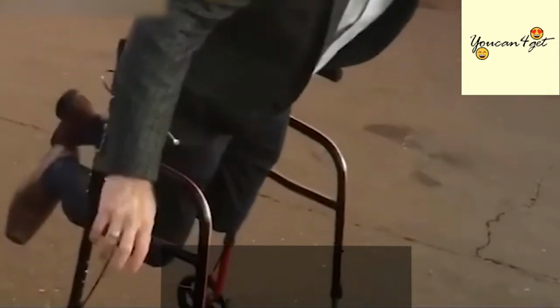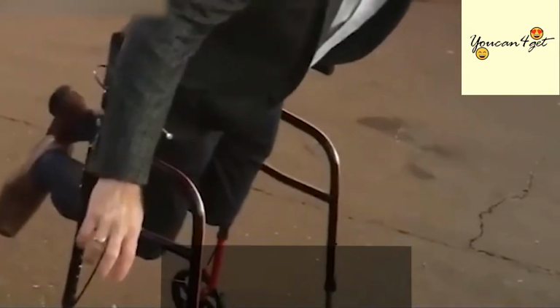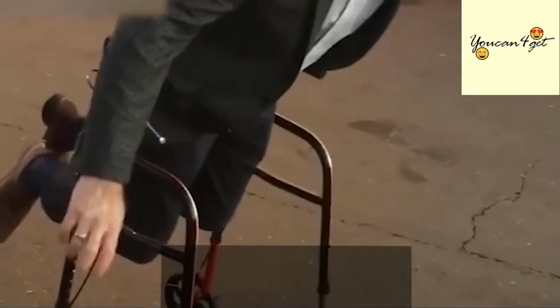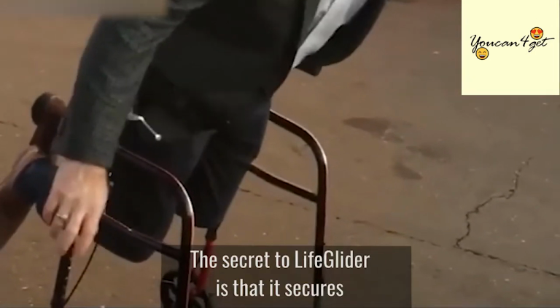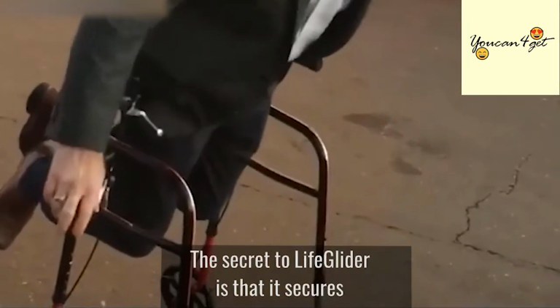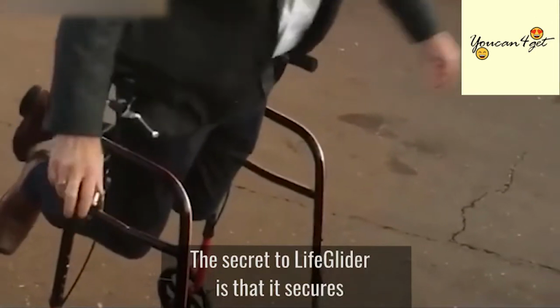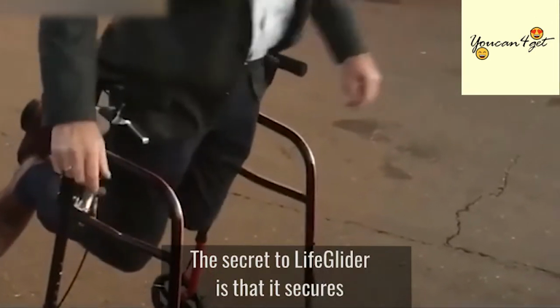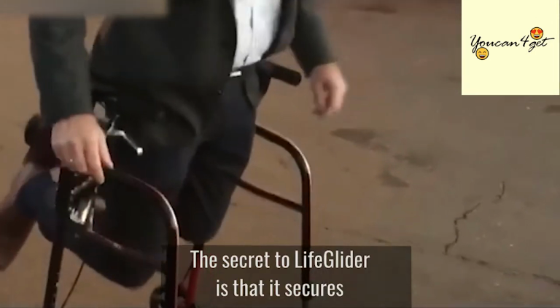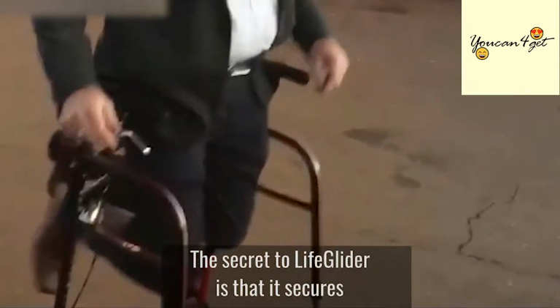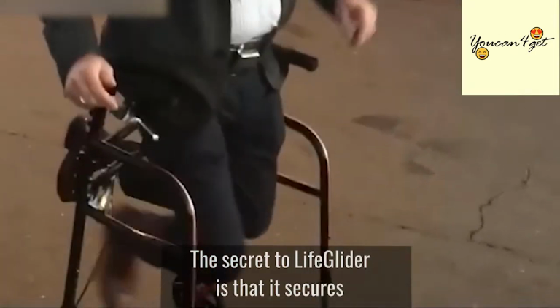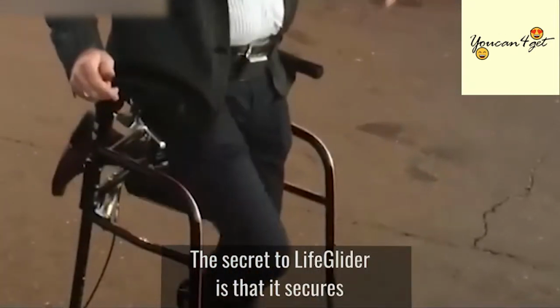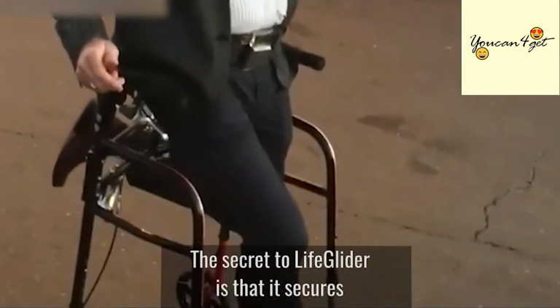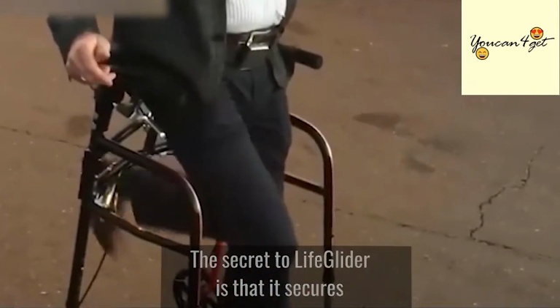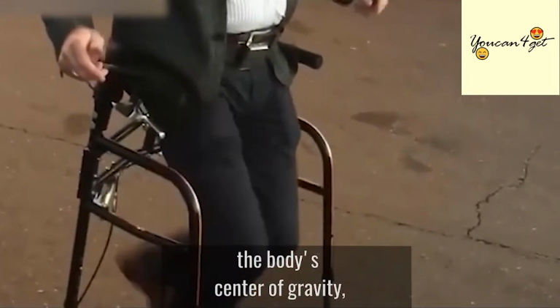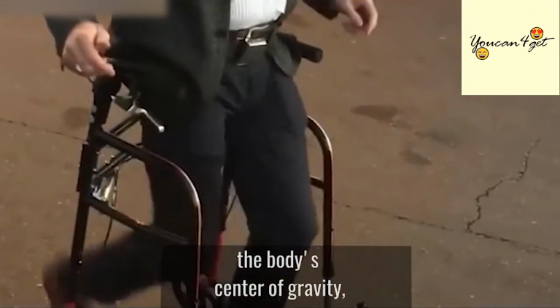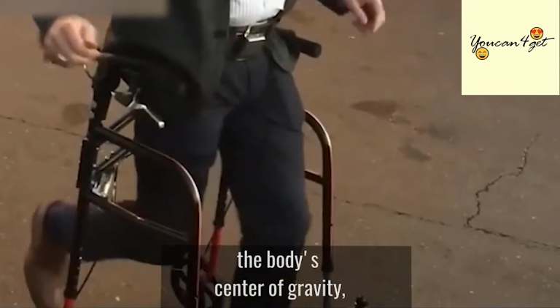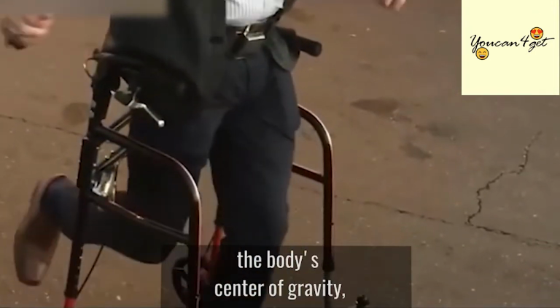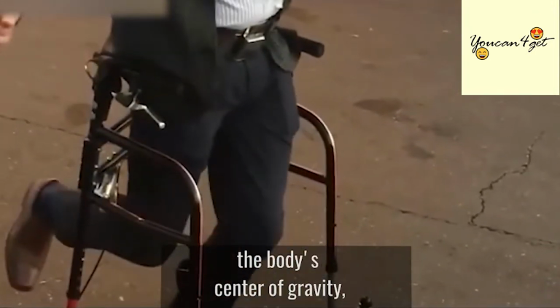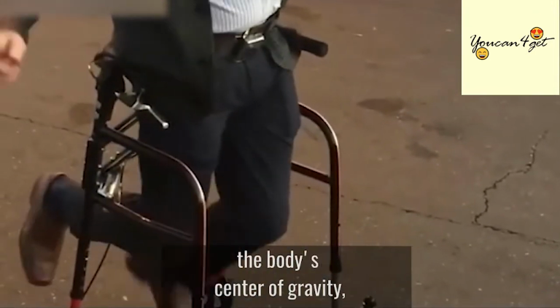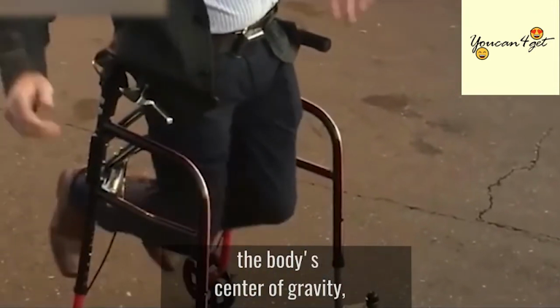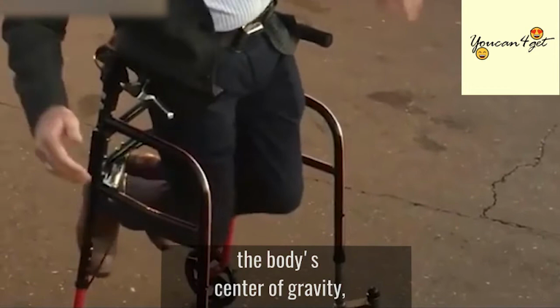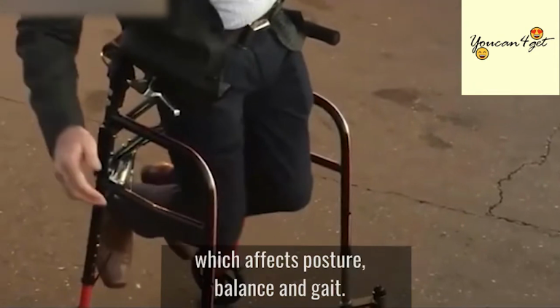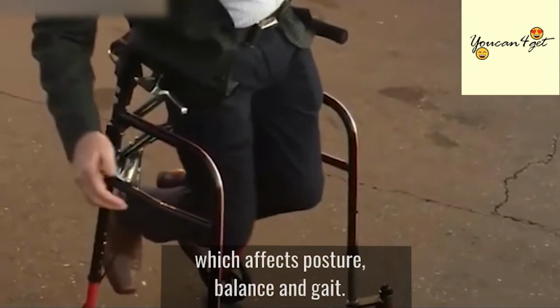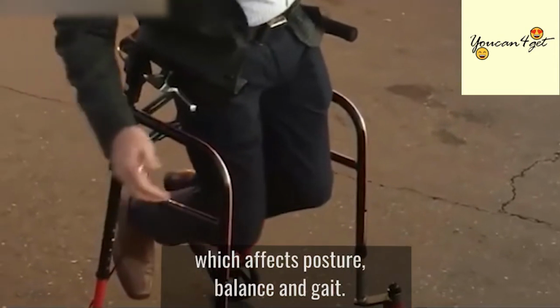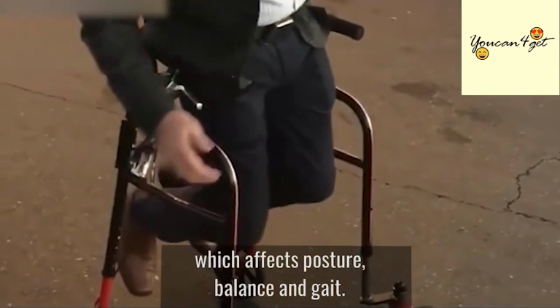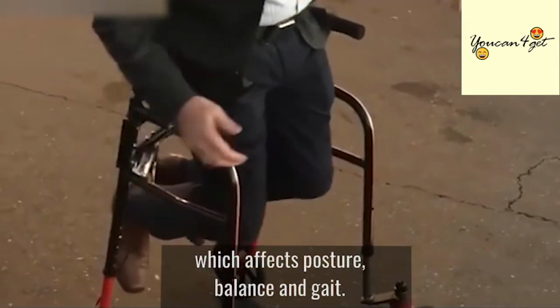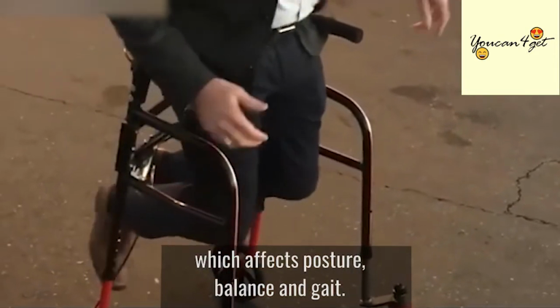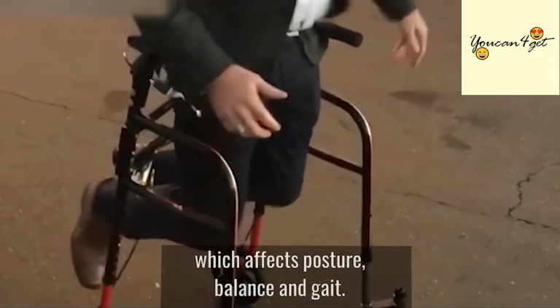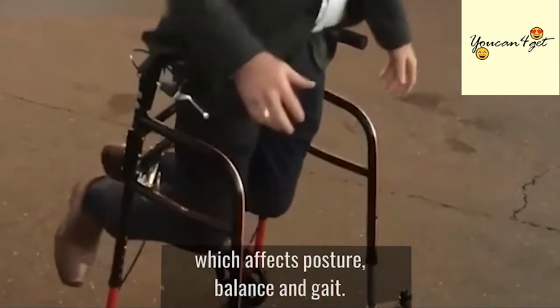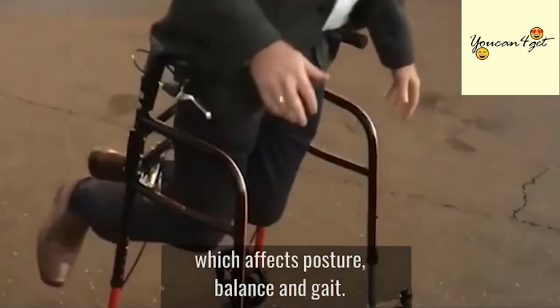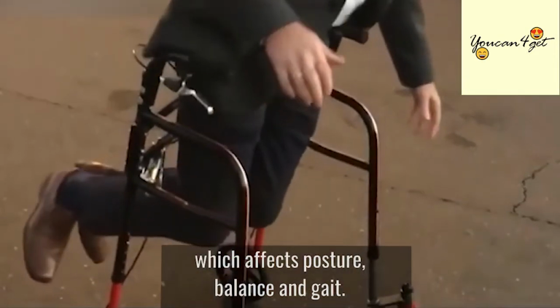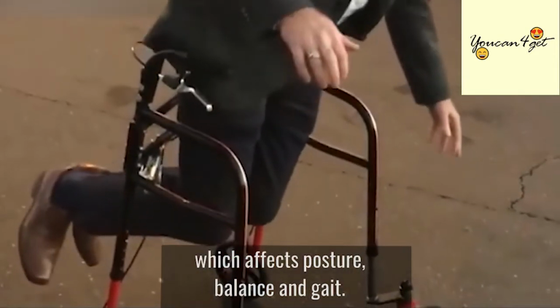The secret to LifeGlider is that it secures the body's center of gravity, which affects posture, balance, and gait.